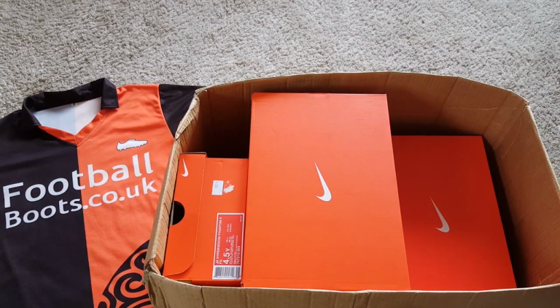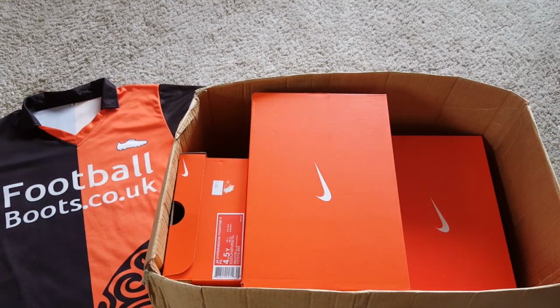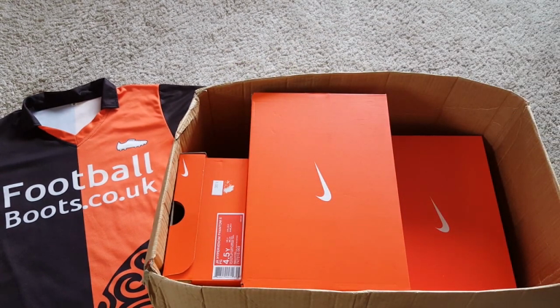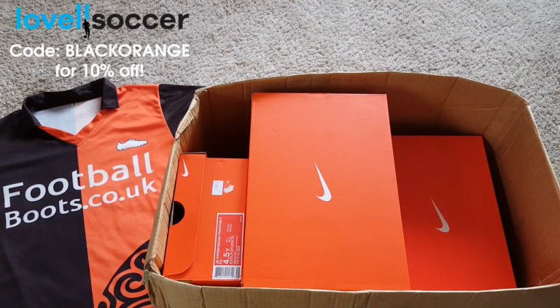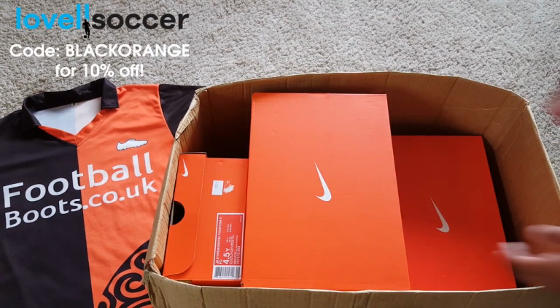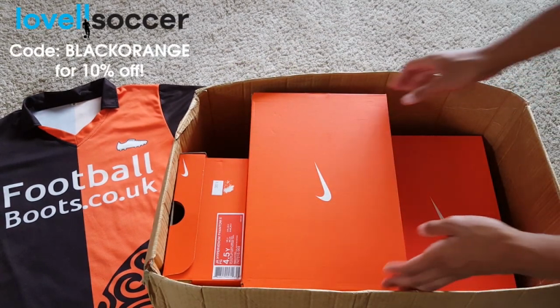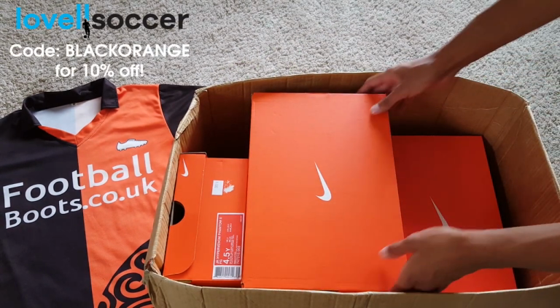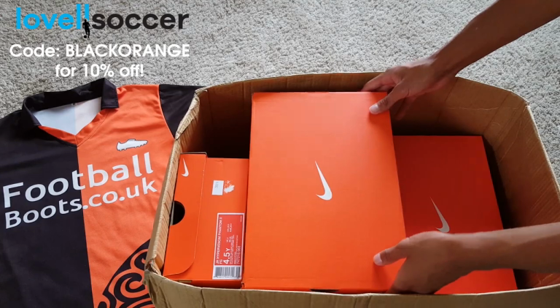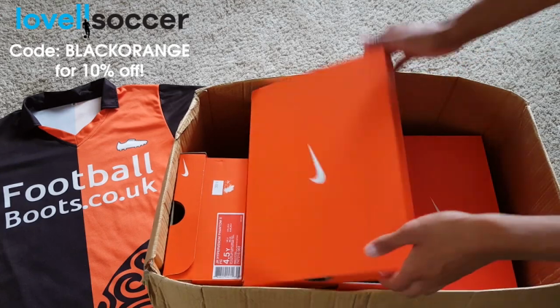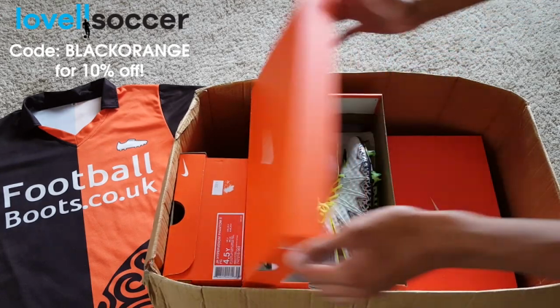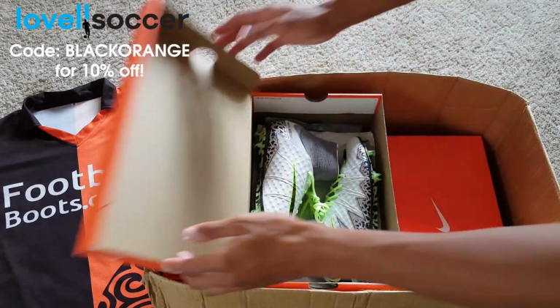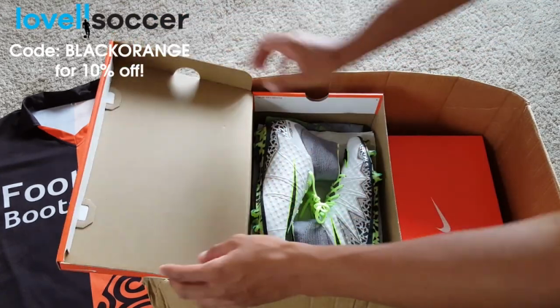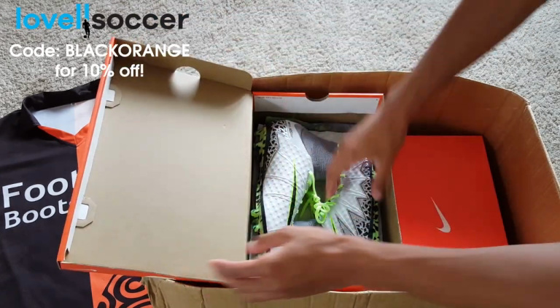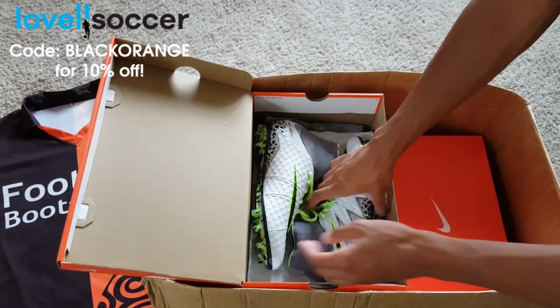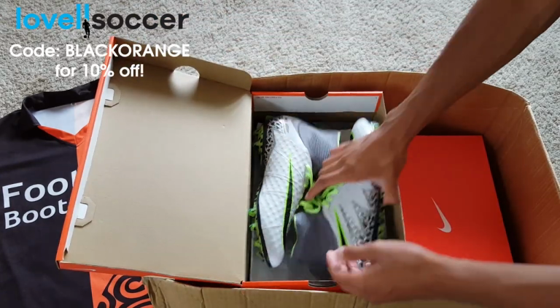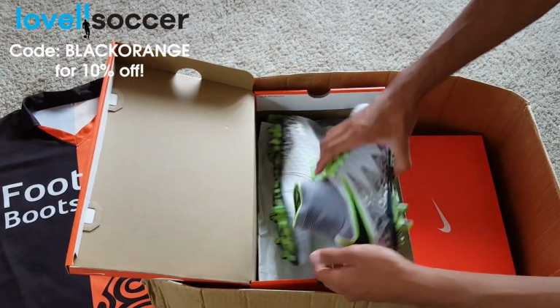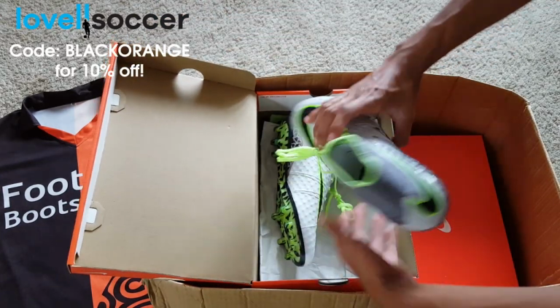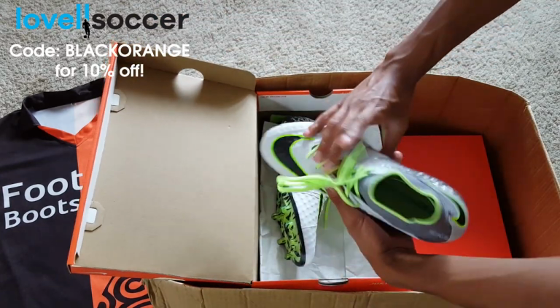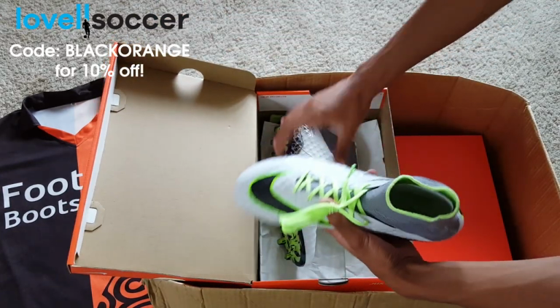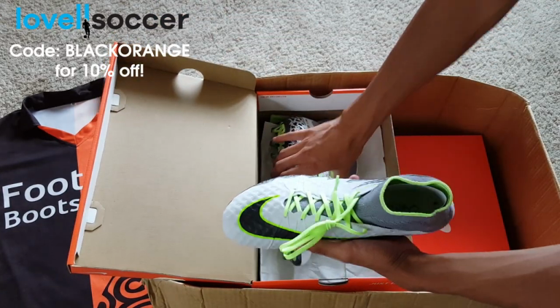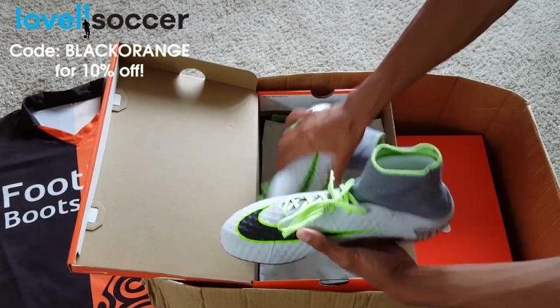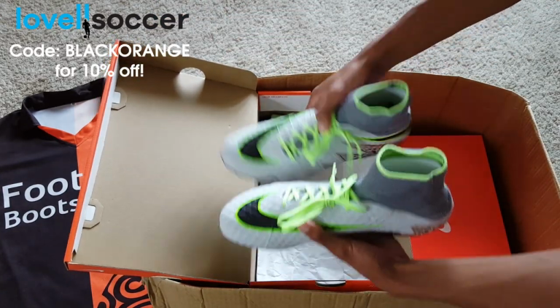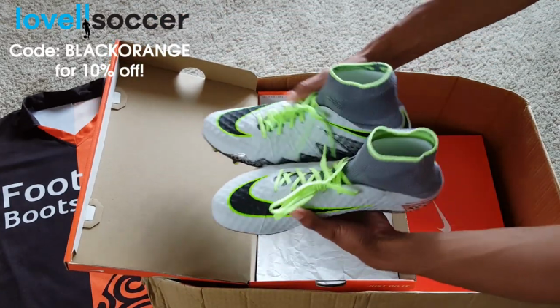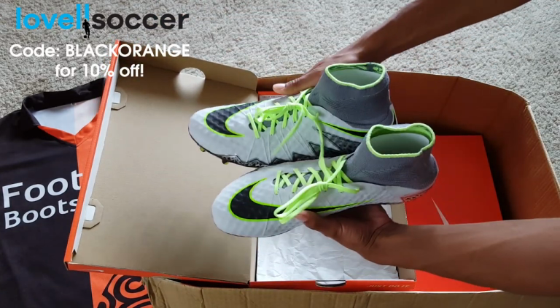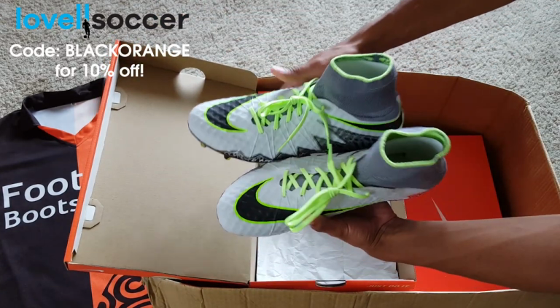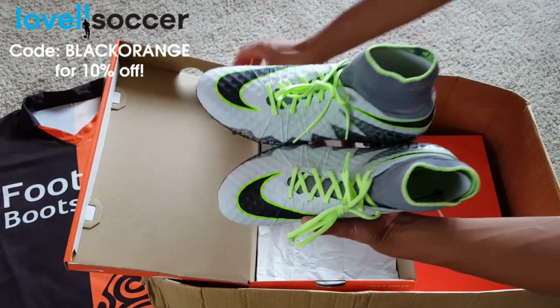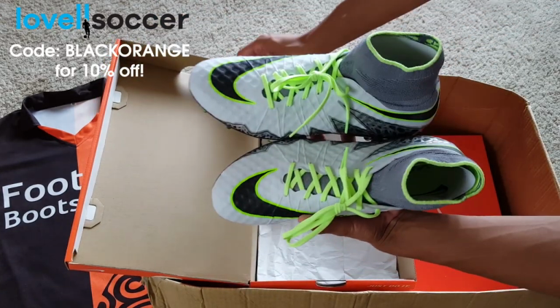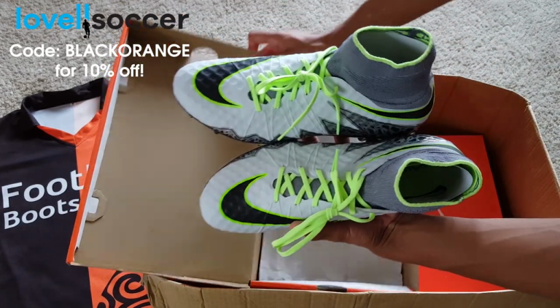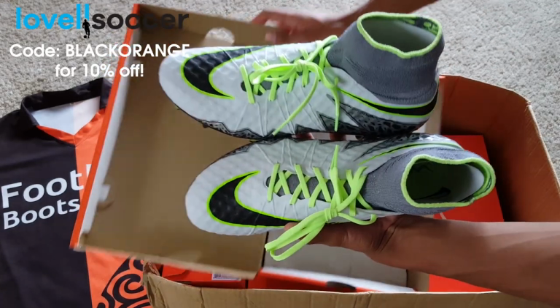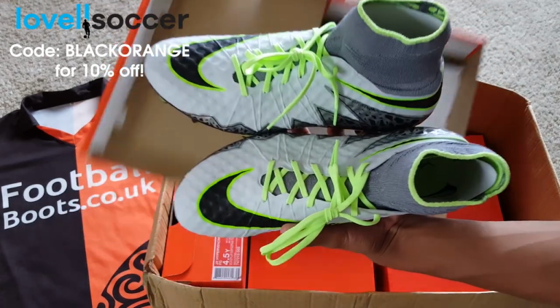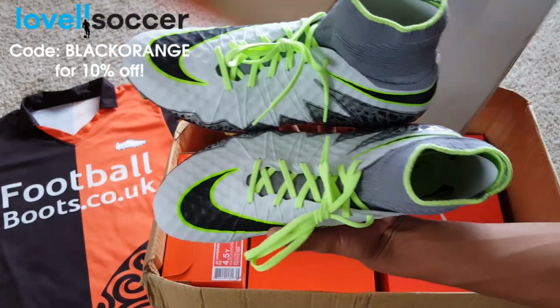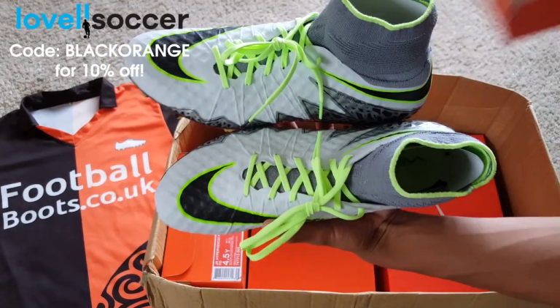If you want to get yourself any of the boots in the Elite Pack, make sure you use the discount code BLACKORANGE. It's available at the website now.